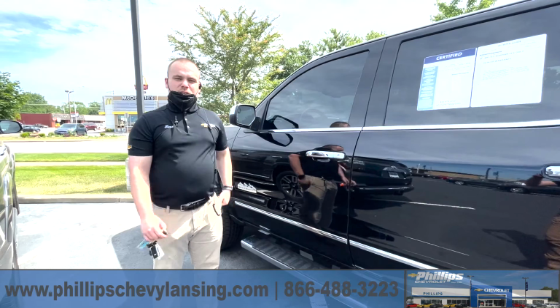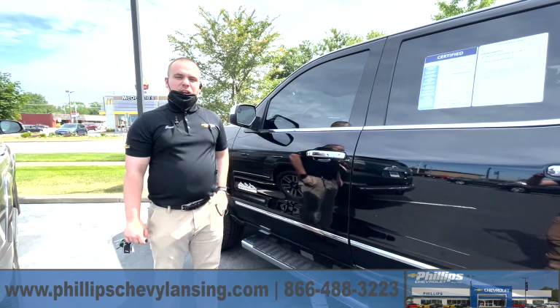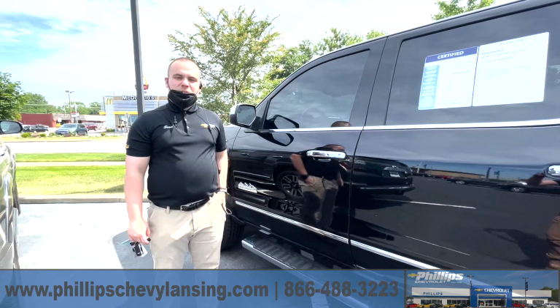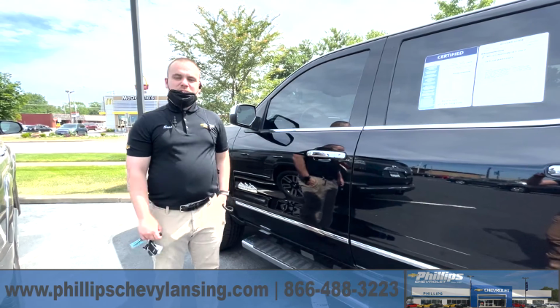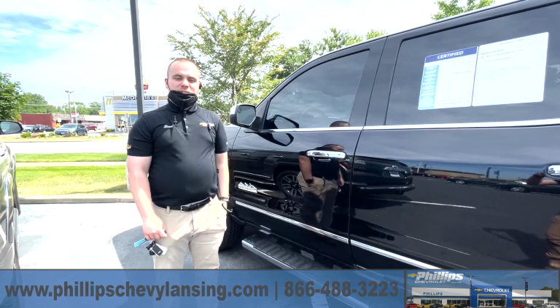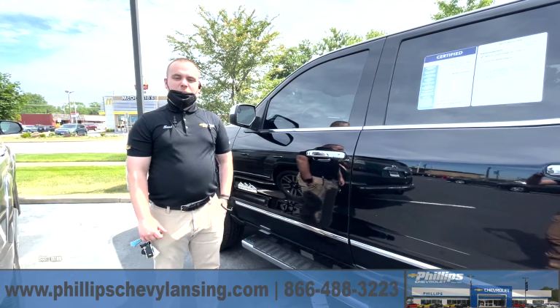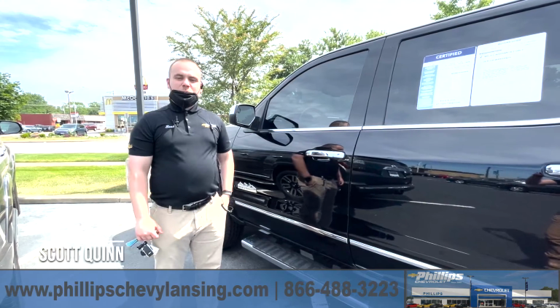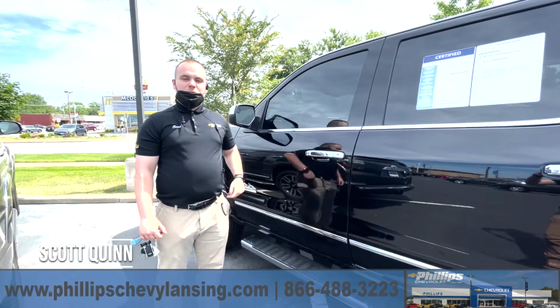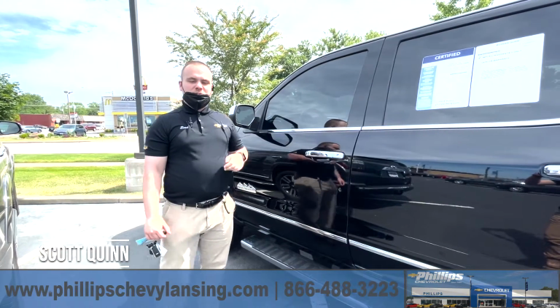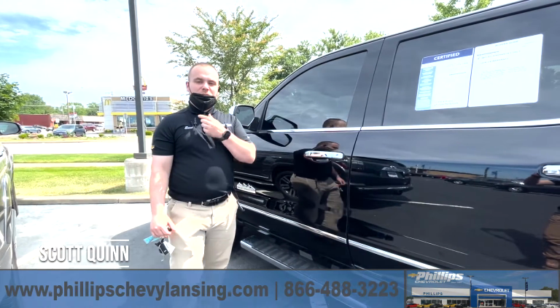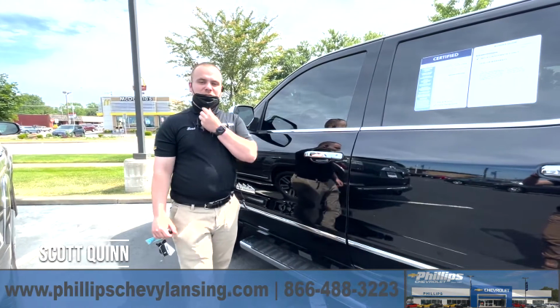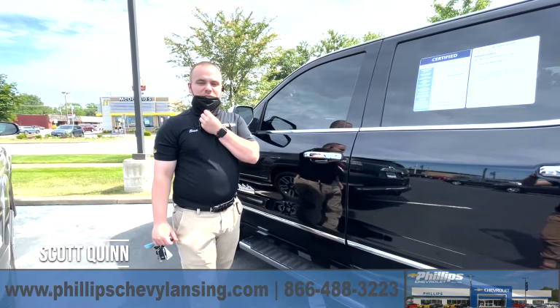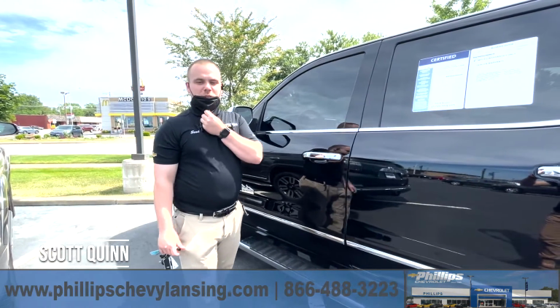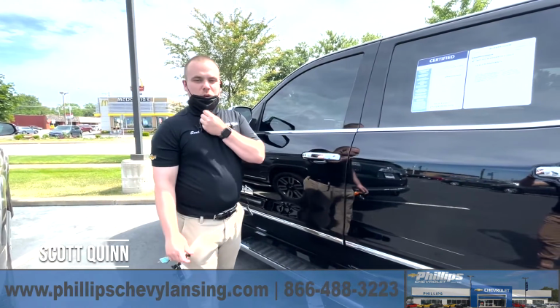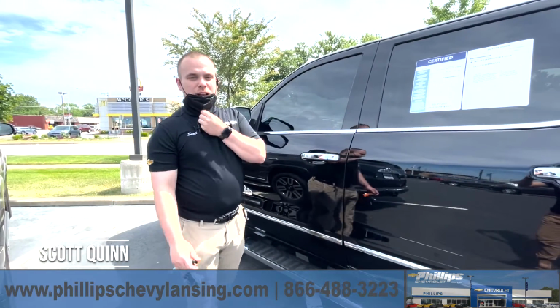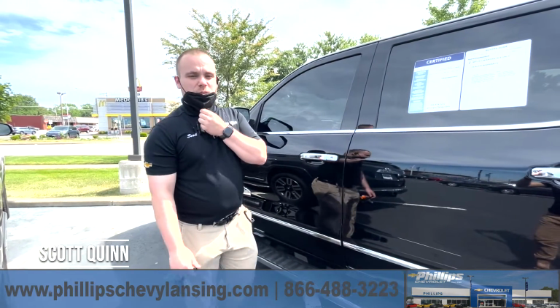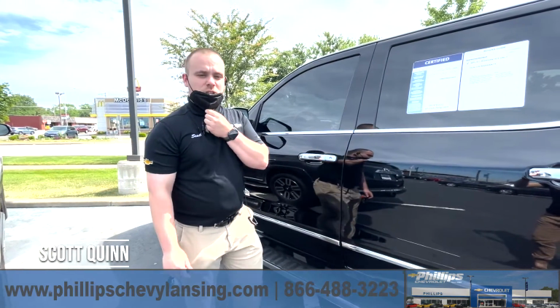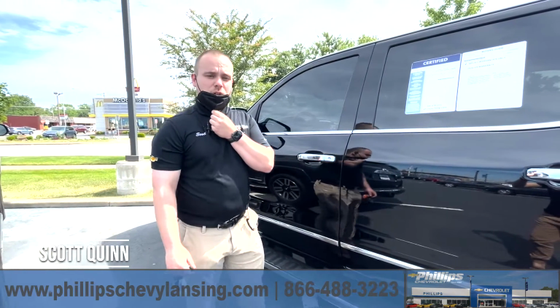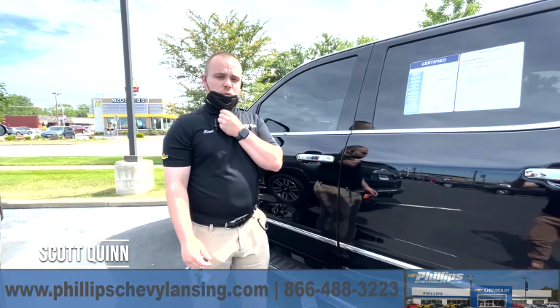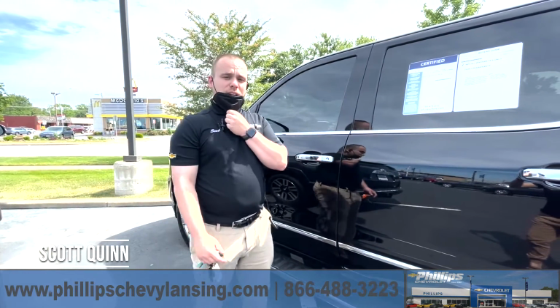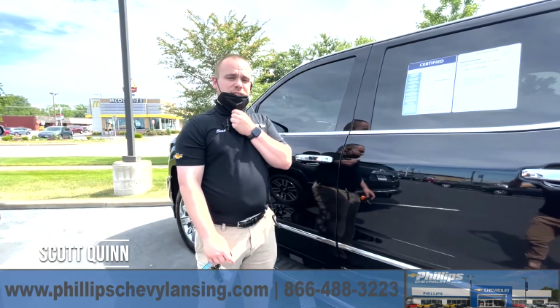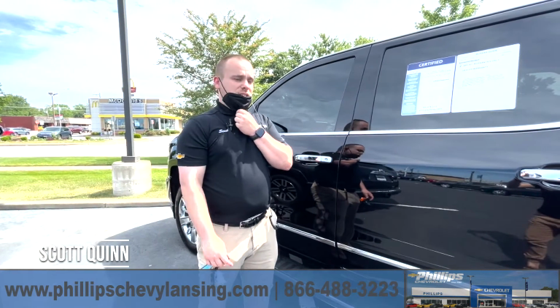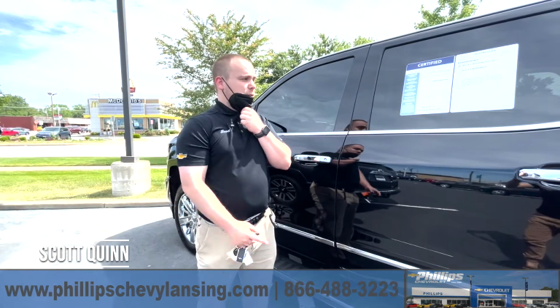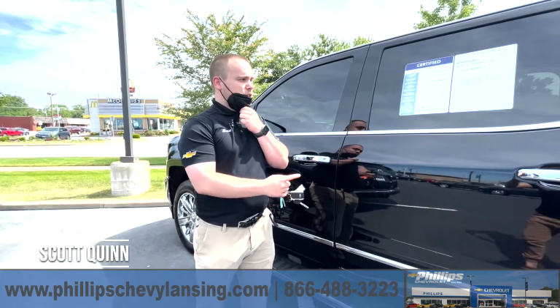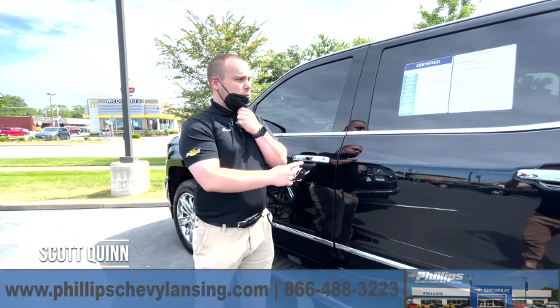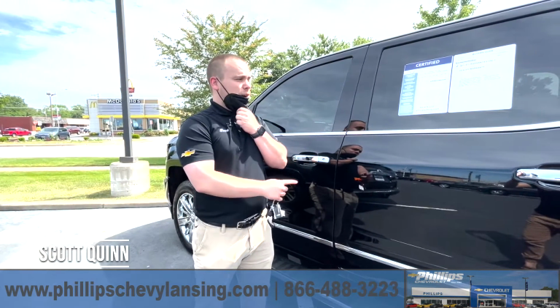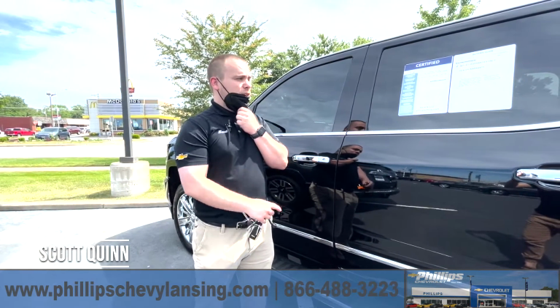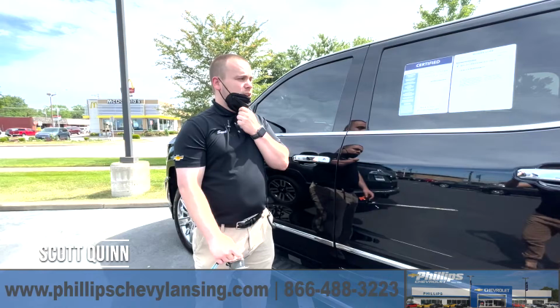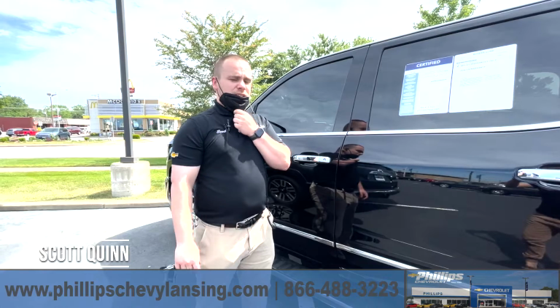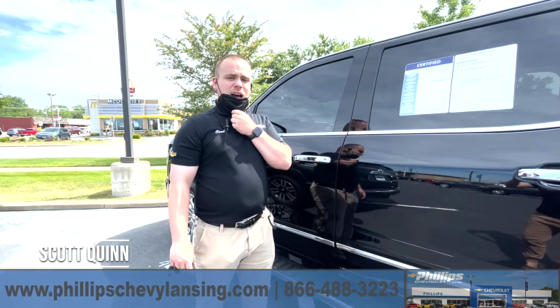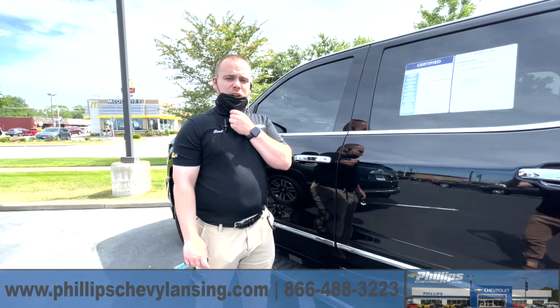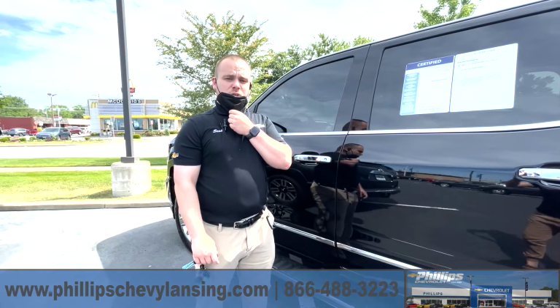How are you doing? This is Scott Quinn from Phillip Chevrolet in Lansing, Illinois. I just want to show you the 2018 Chevy Silverado, the High Country.